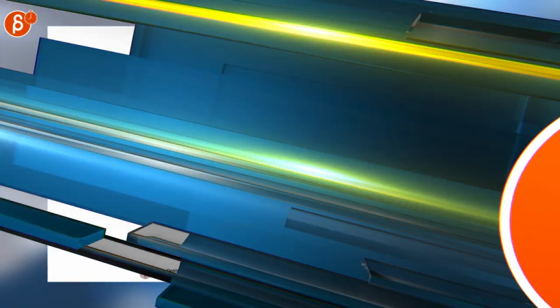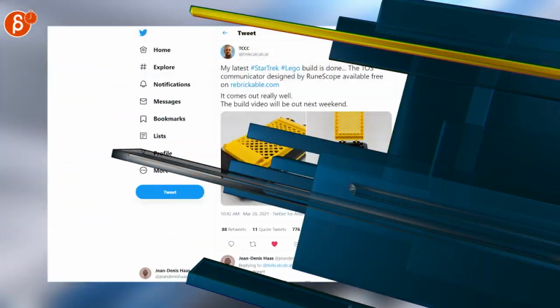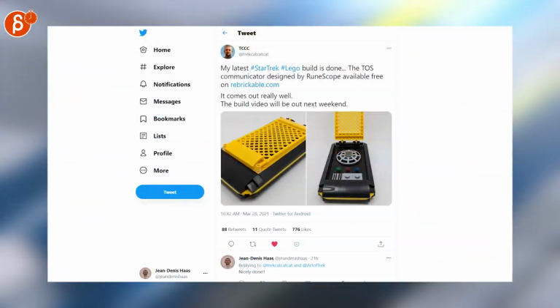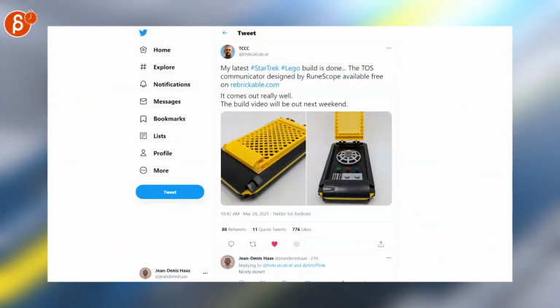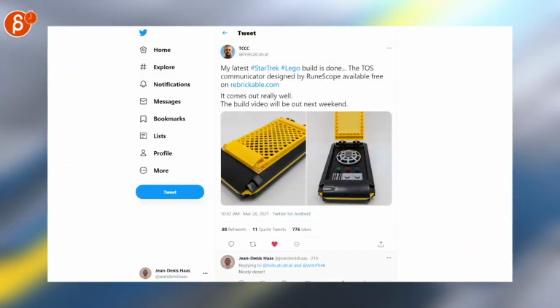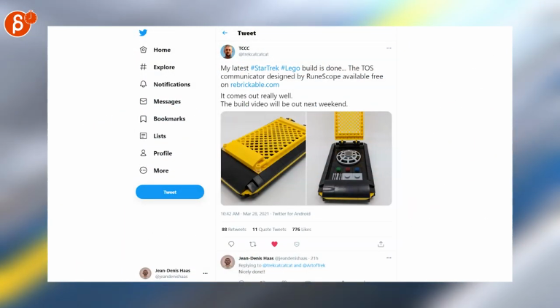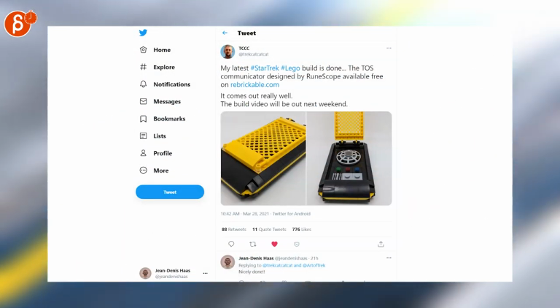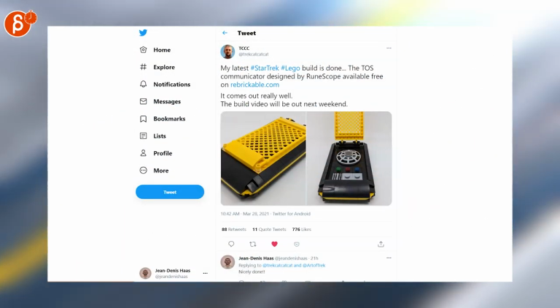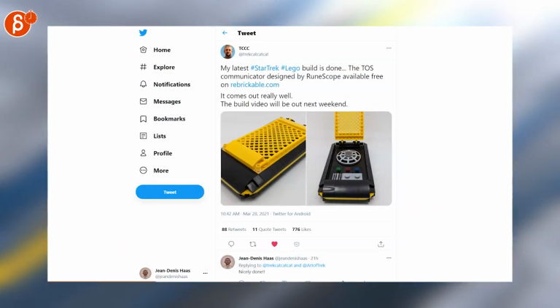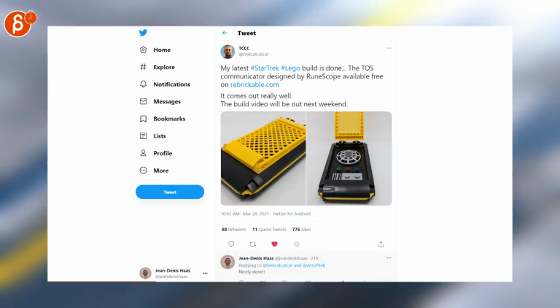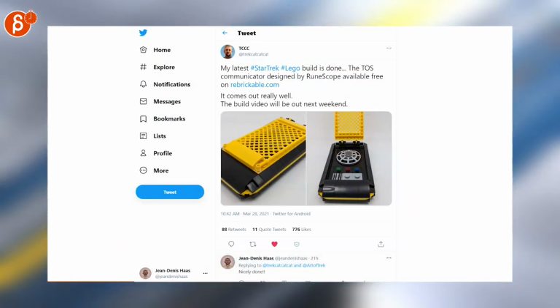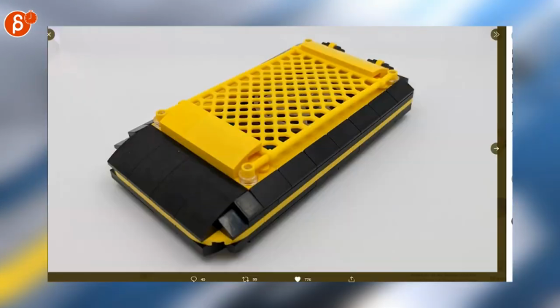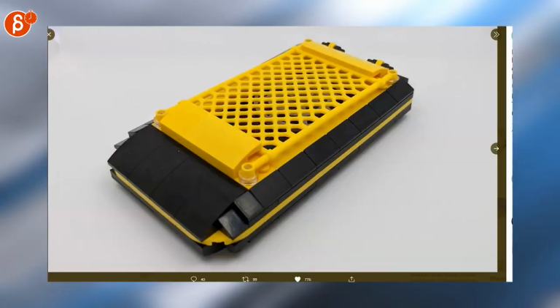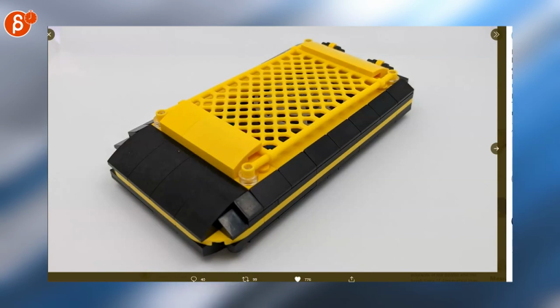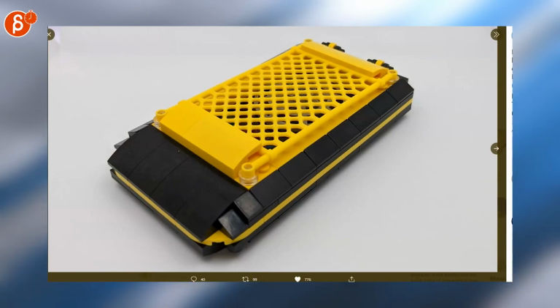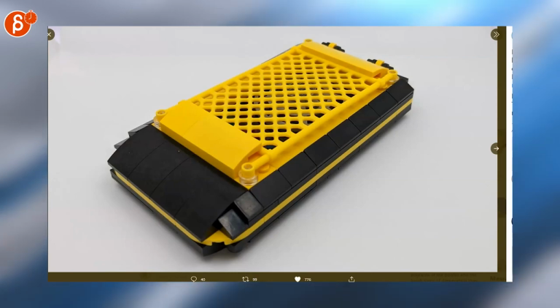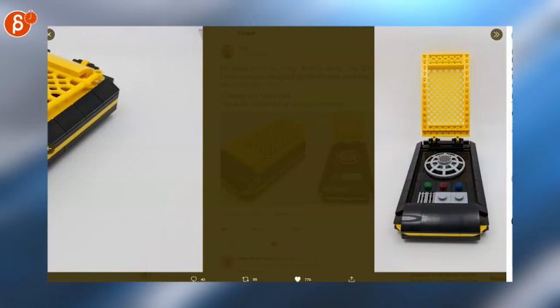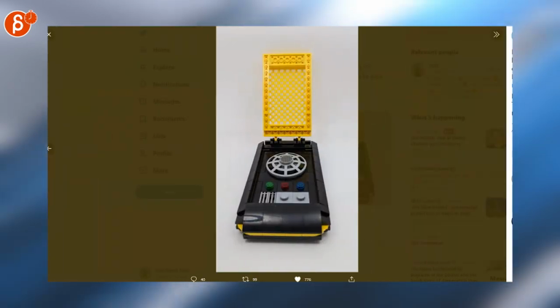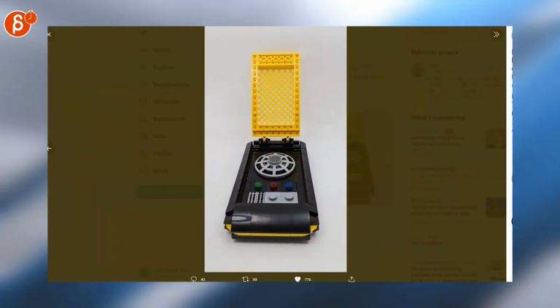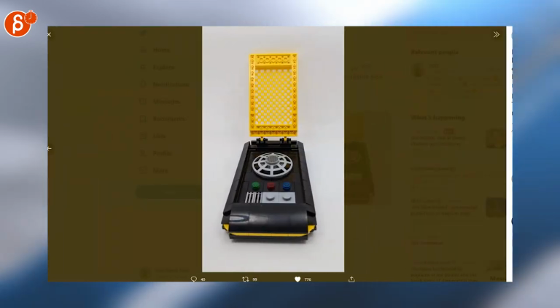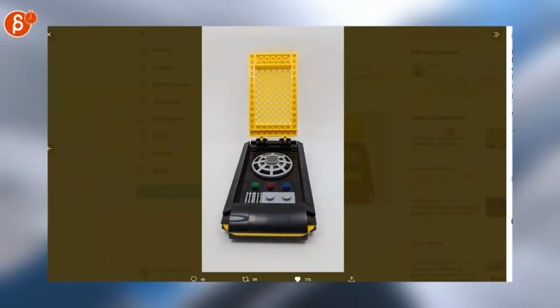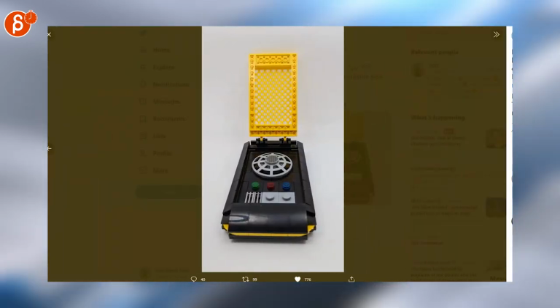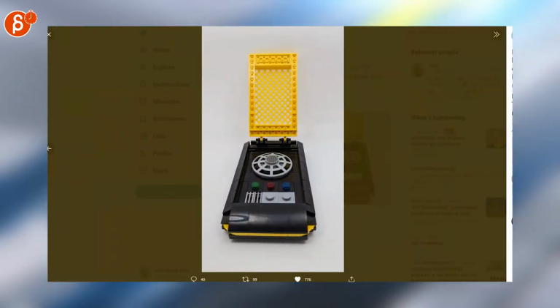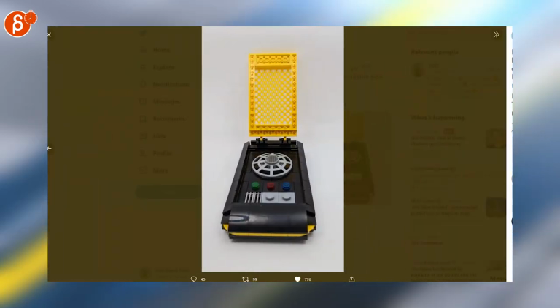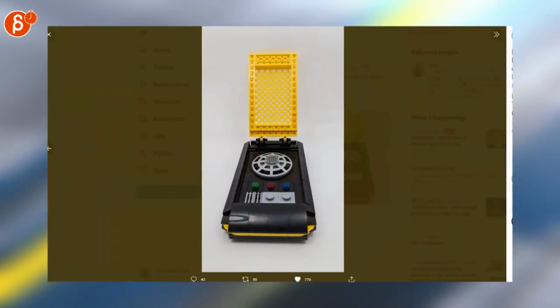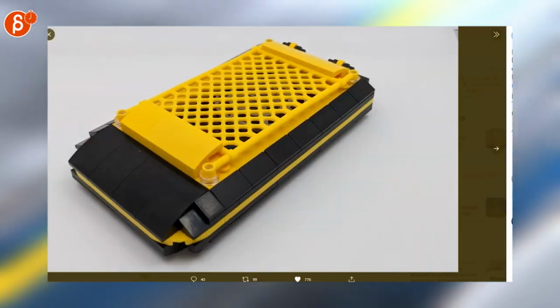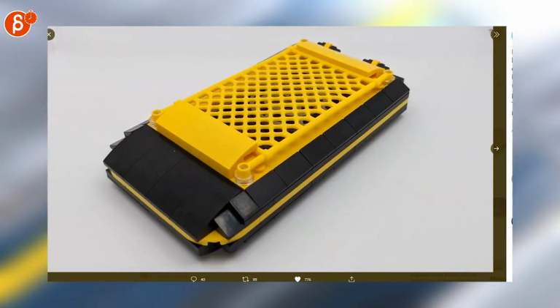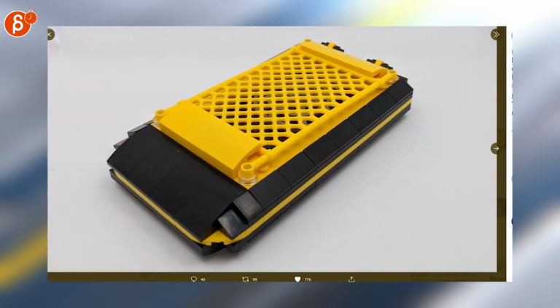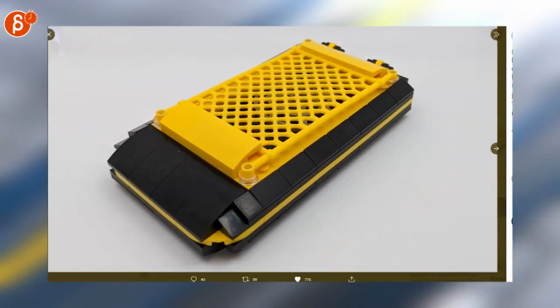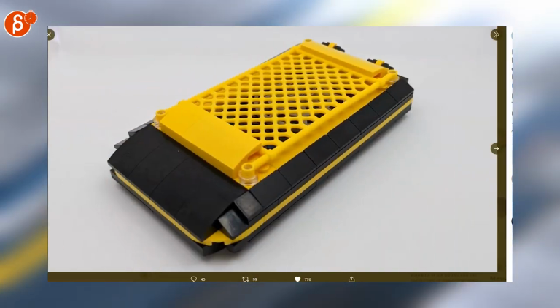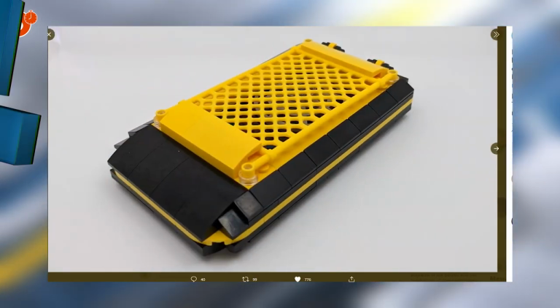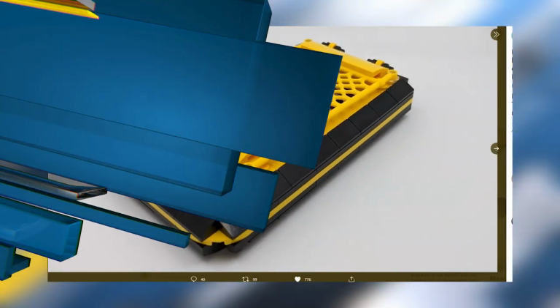I love Lego, I love Star Trek — look at that, that is clean and awesome. Official version, please.